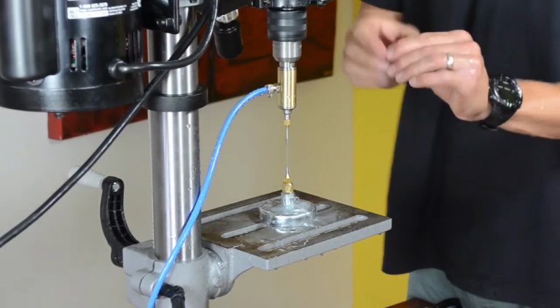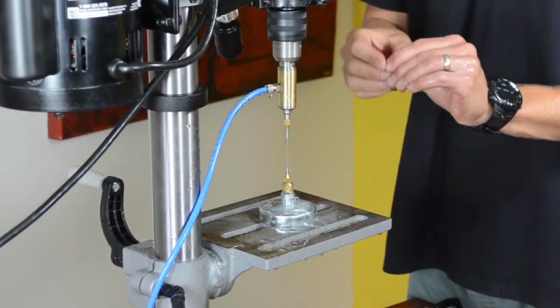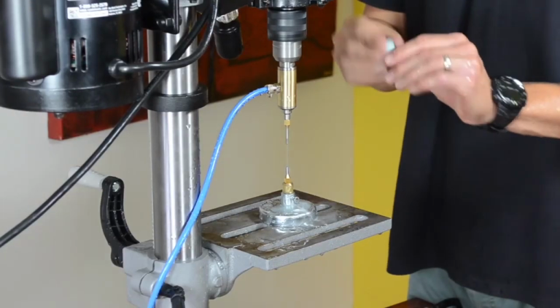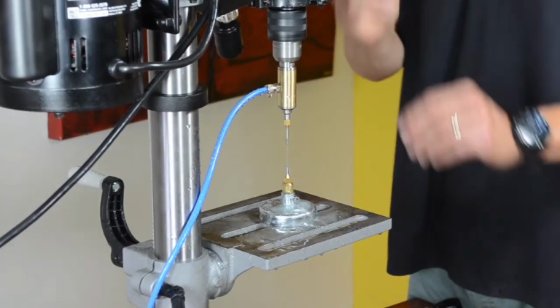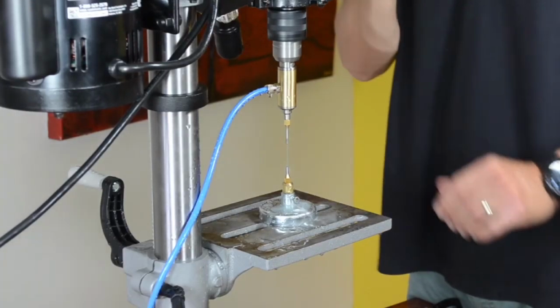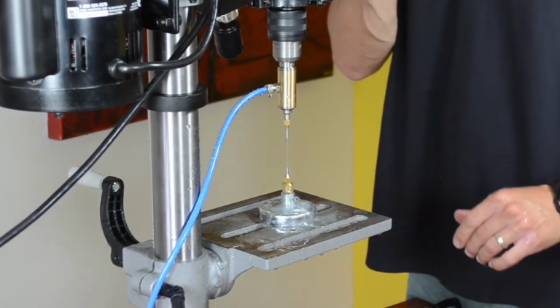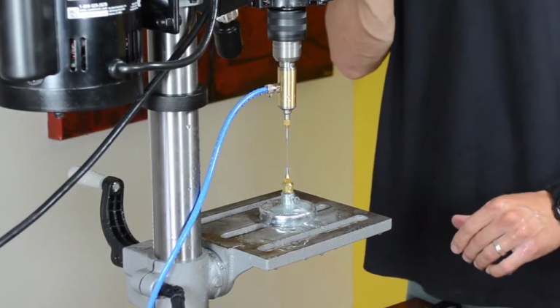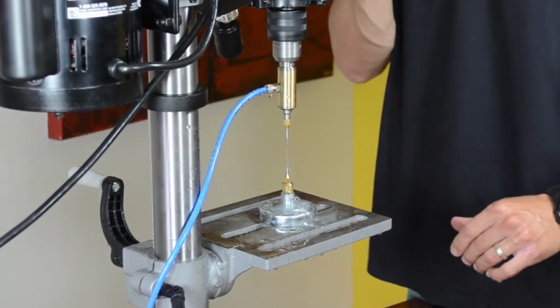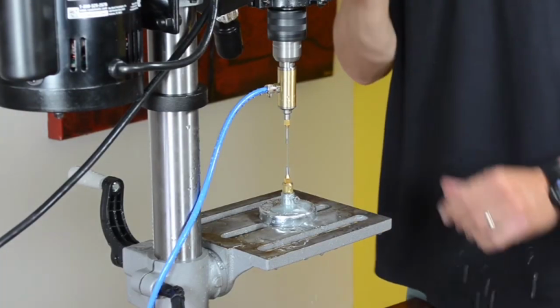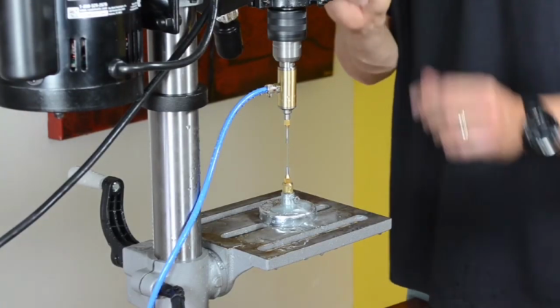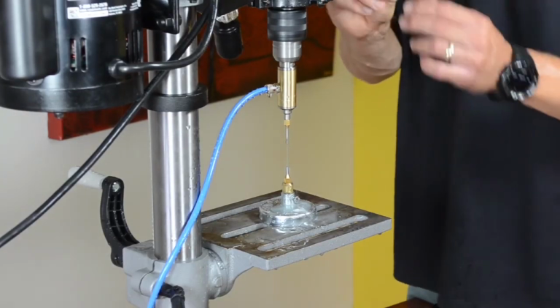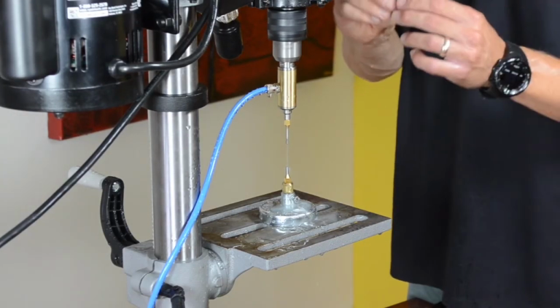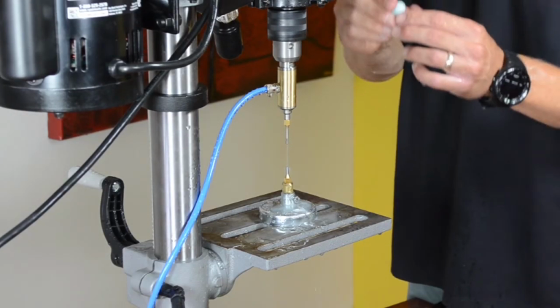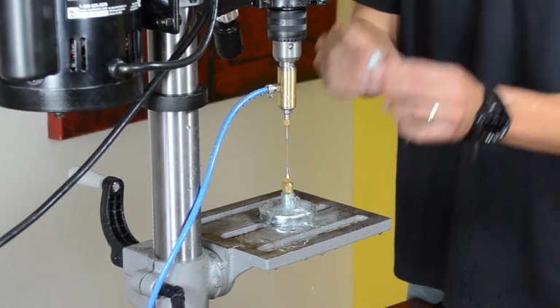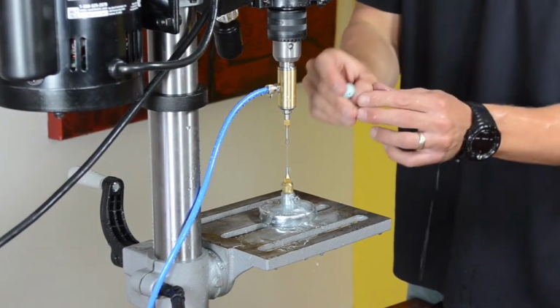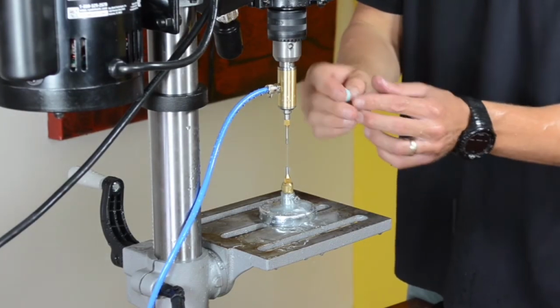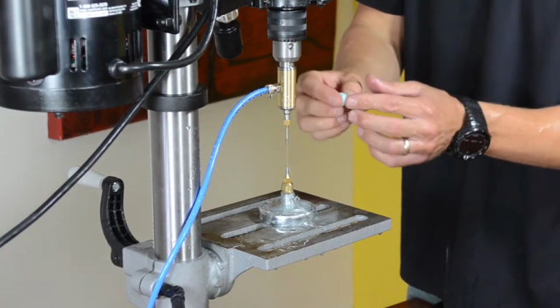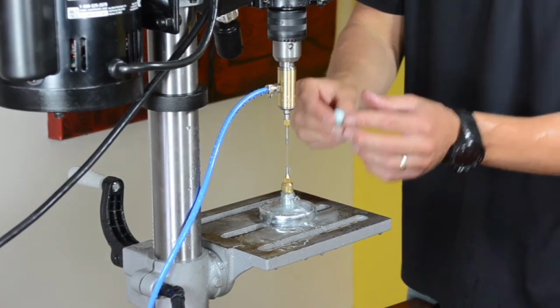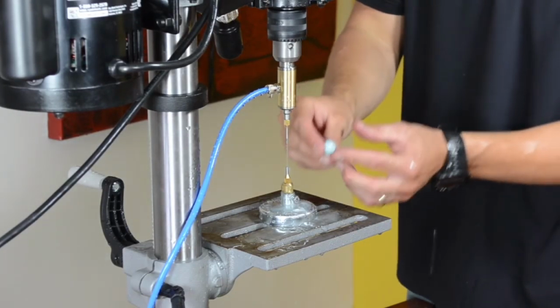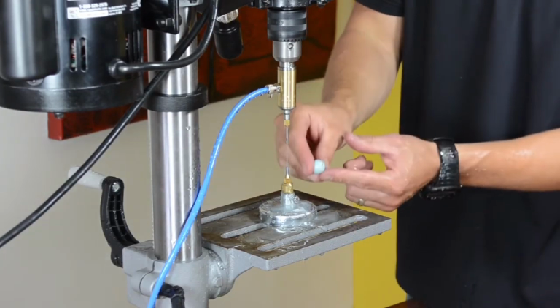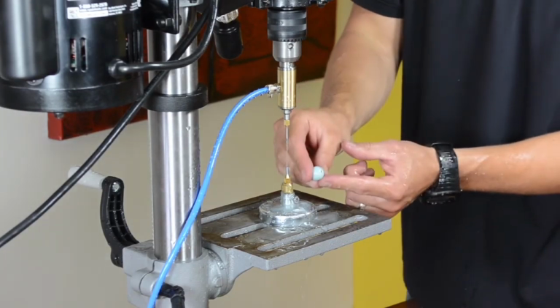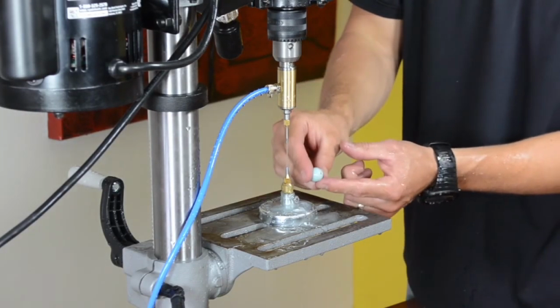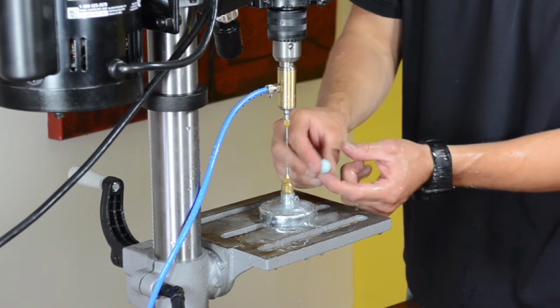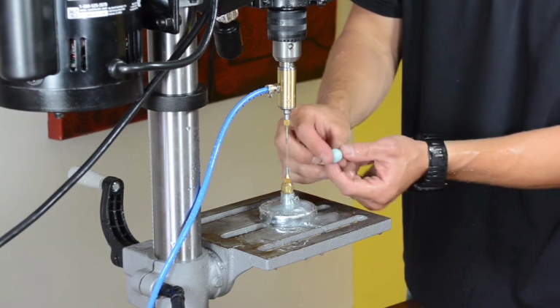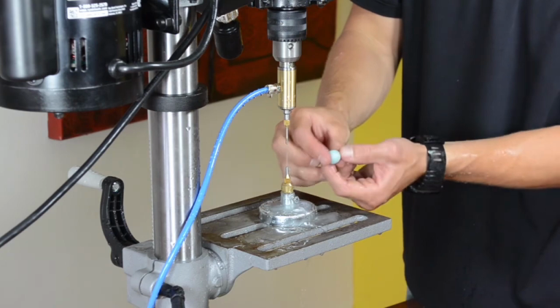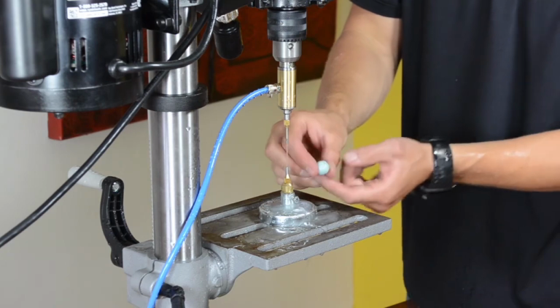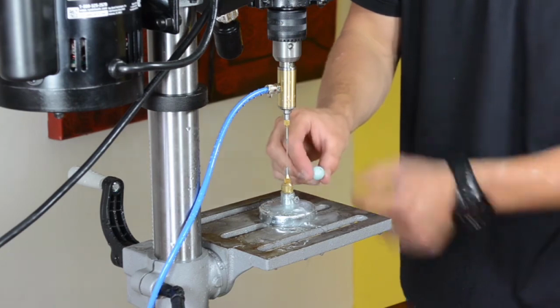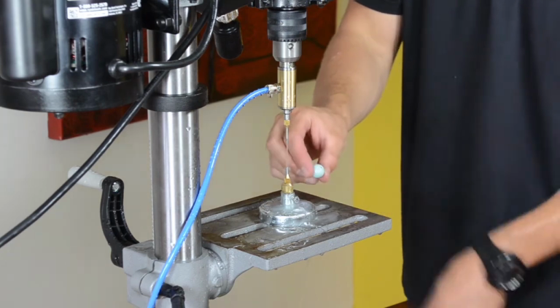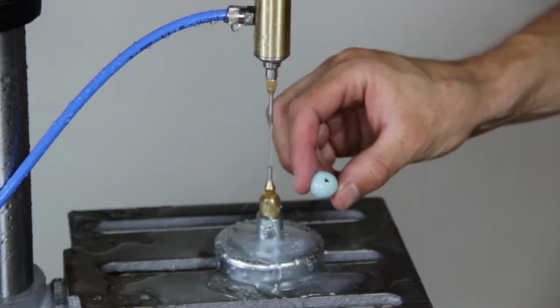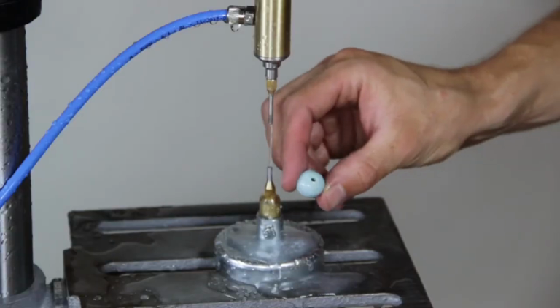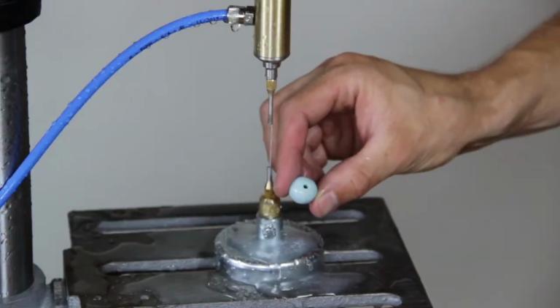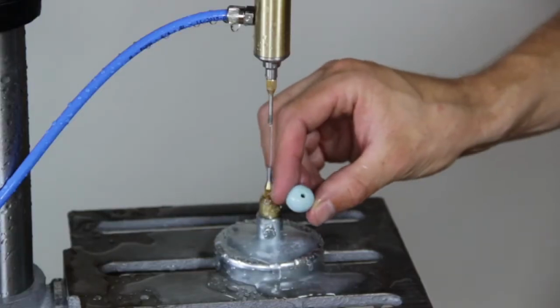There you have it. We have successfully turned a sphere into a bead with a perfectly centered hole.